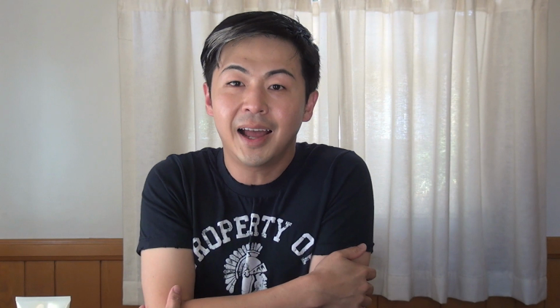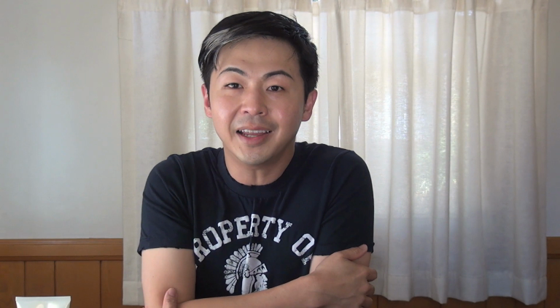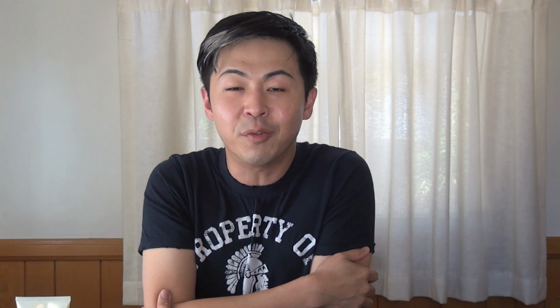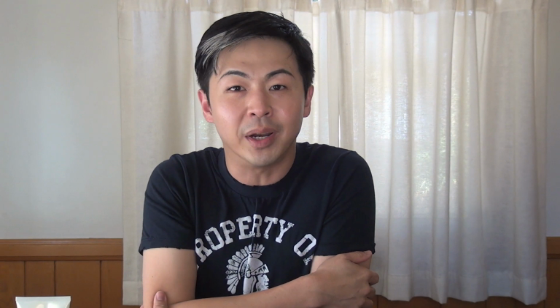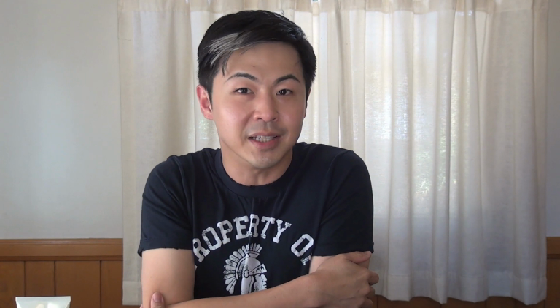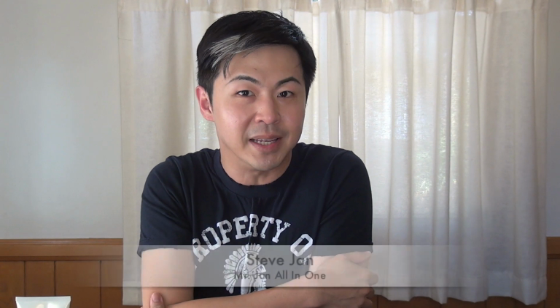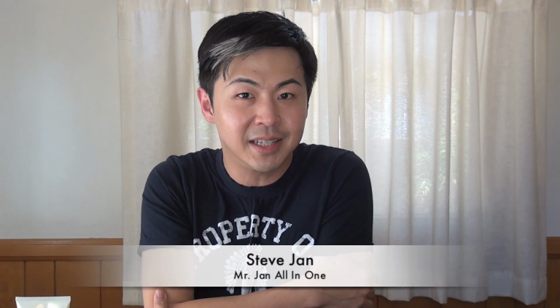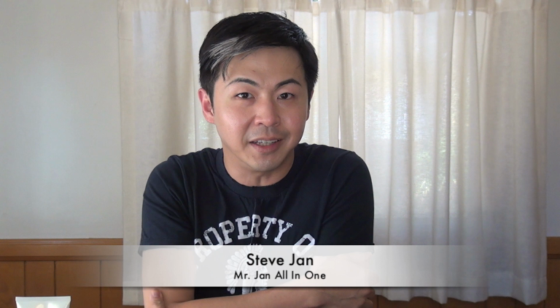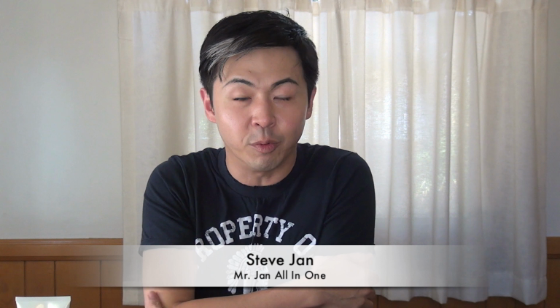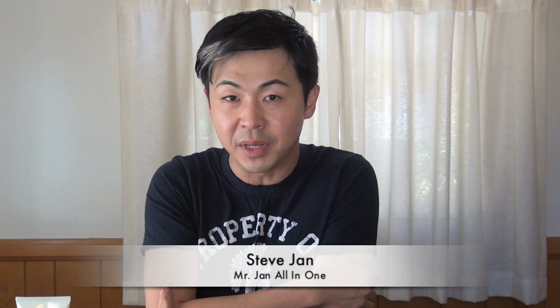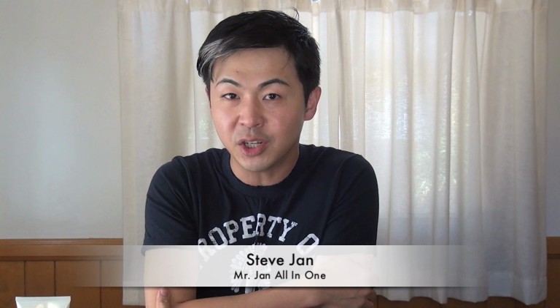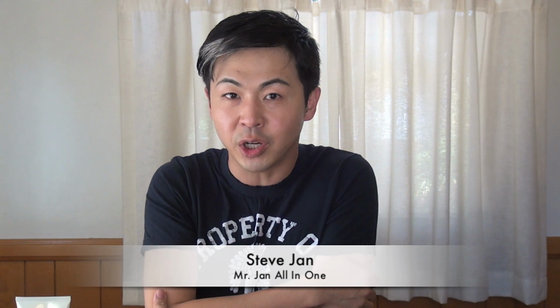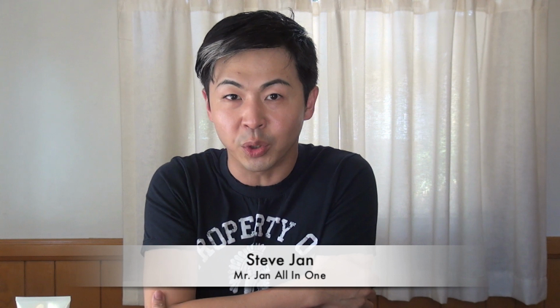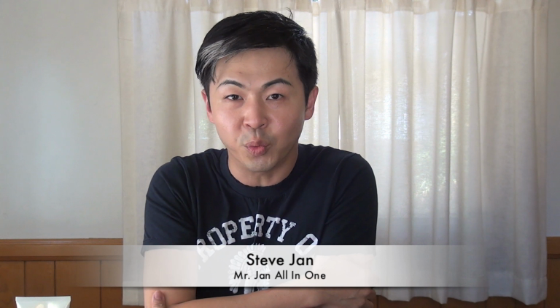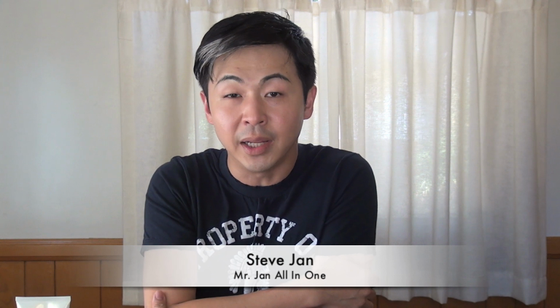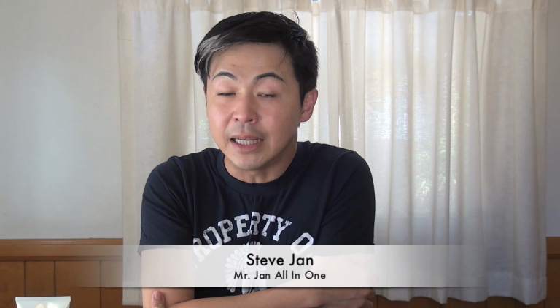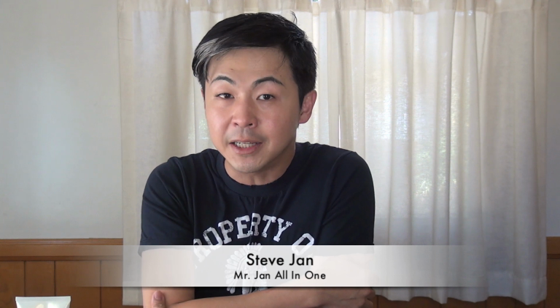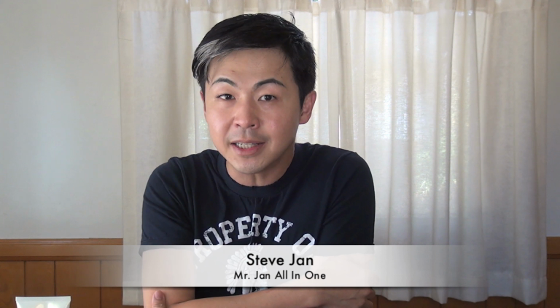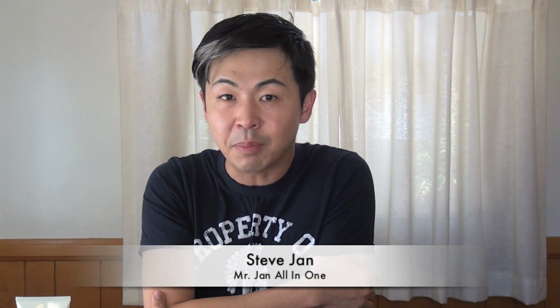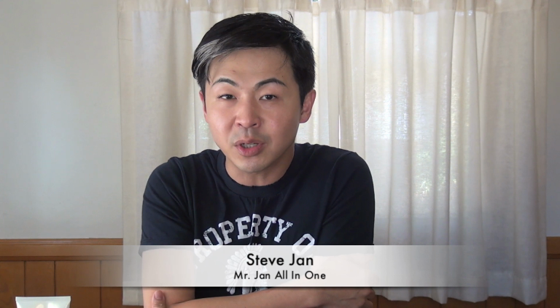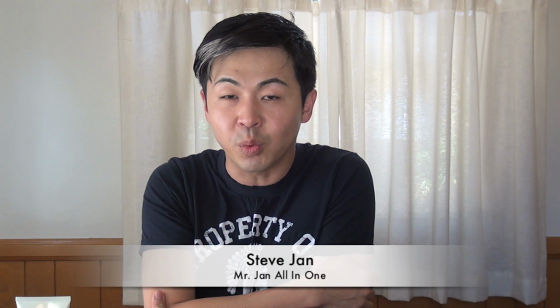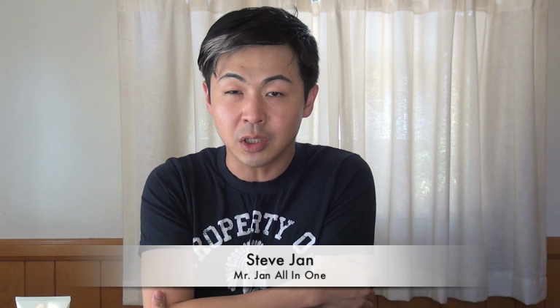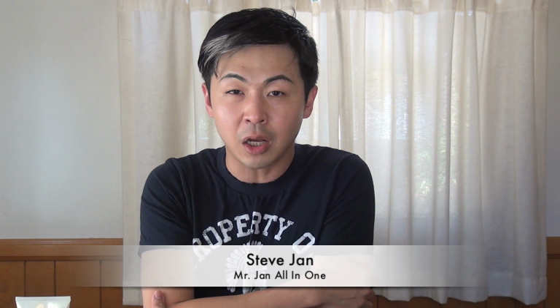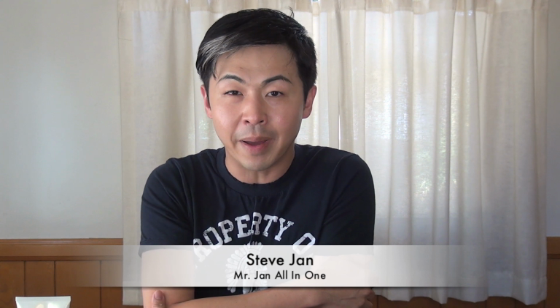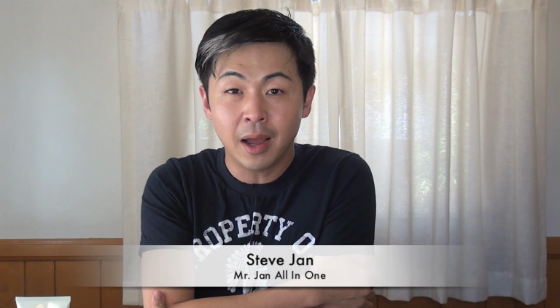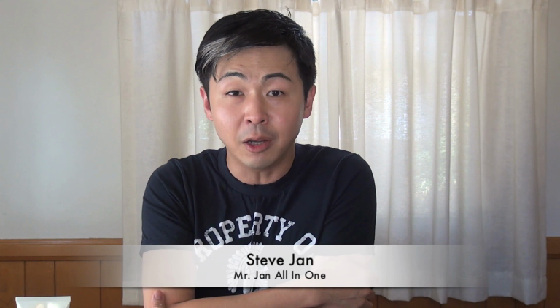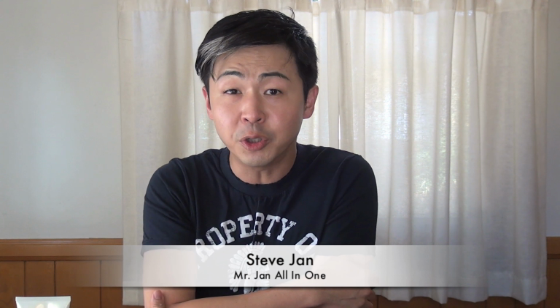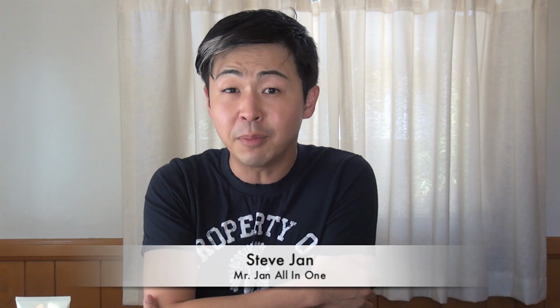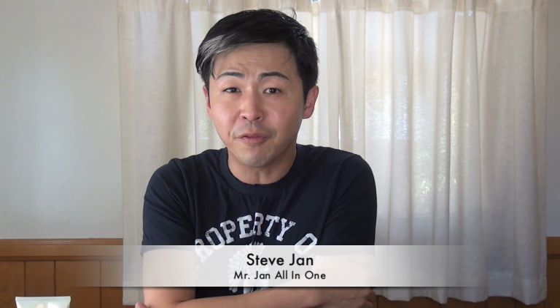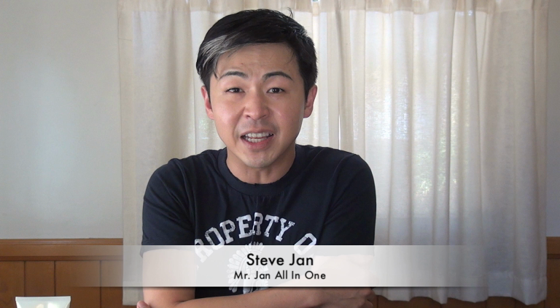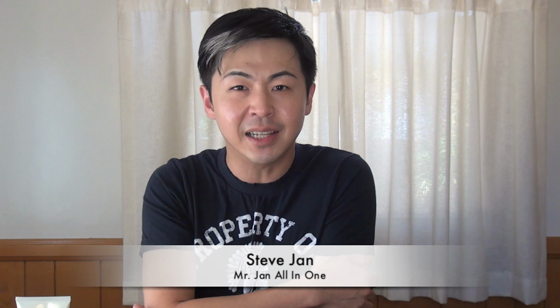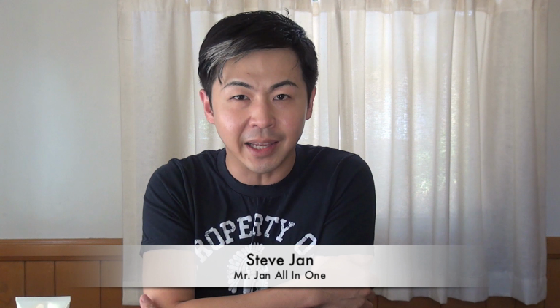Hi everyone, it's me, Steve, with Mr. Jian All-in-One. In today's episode, we're going to talk about how to keep your face clean.